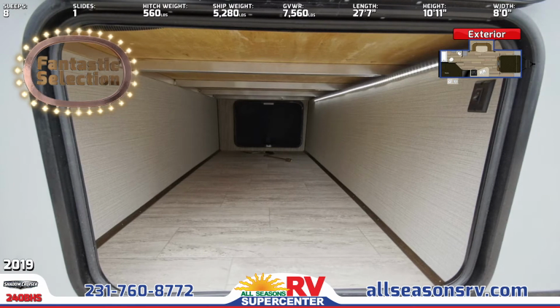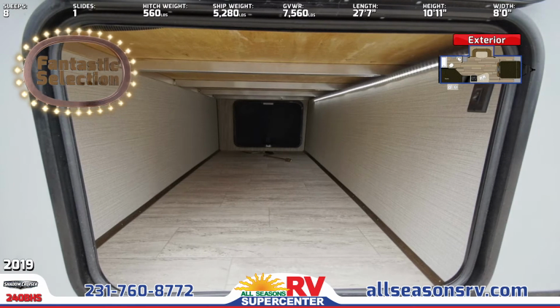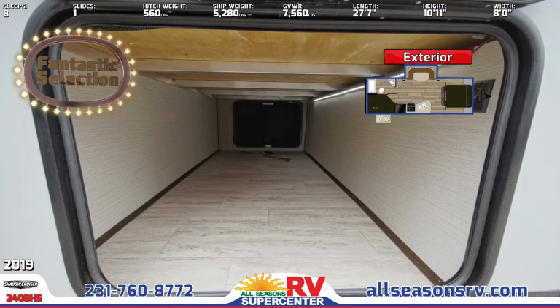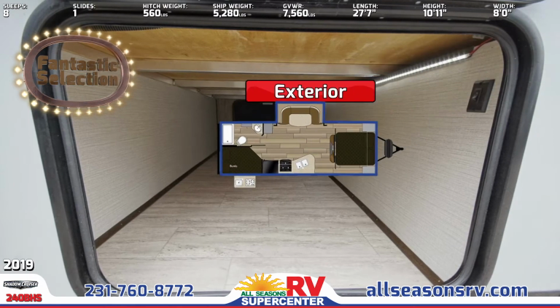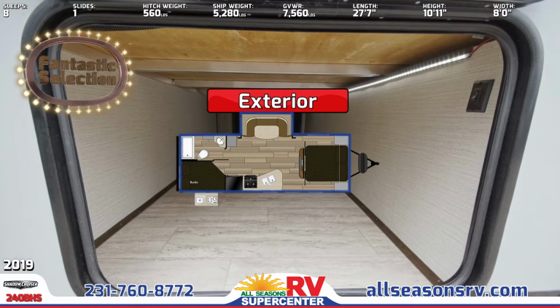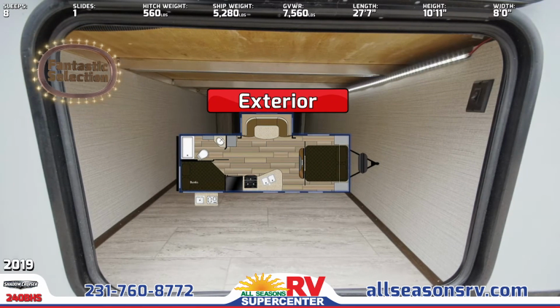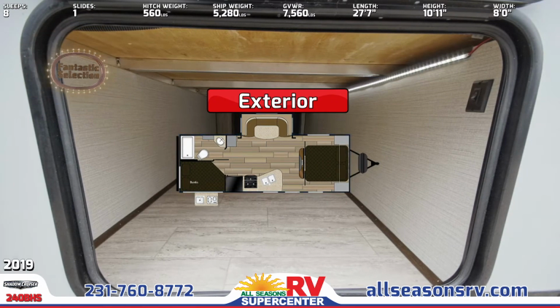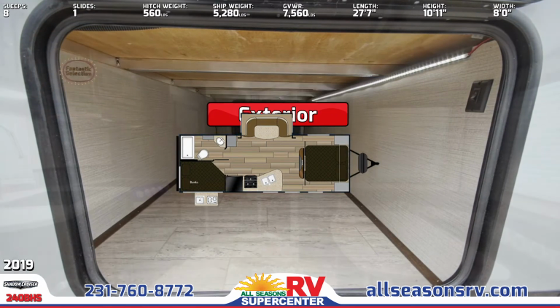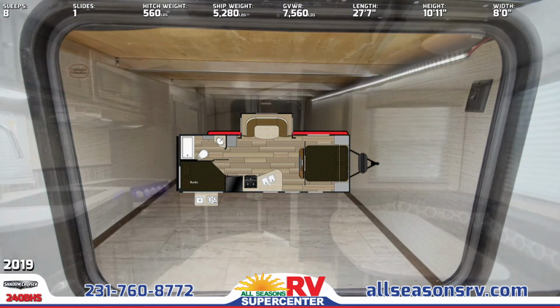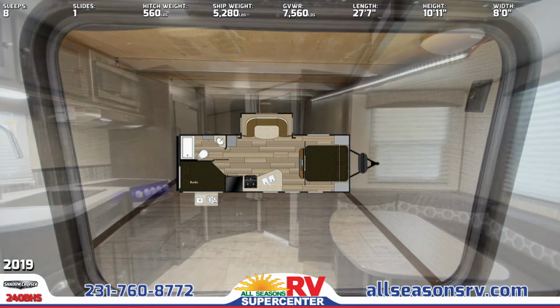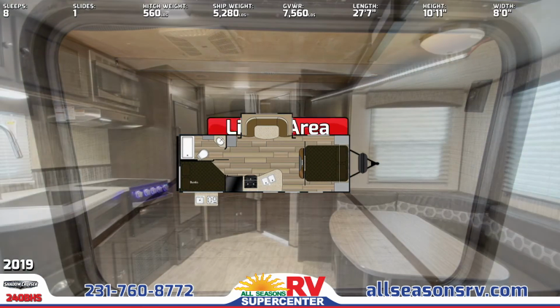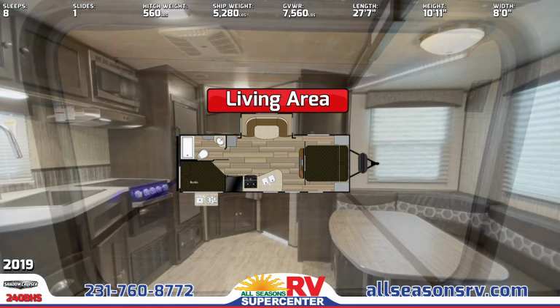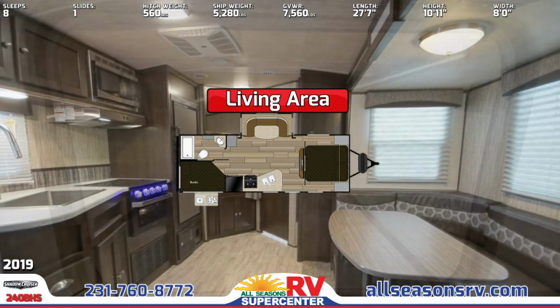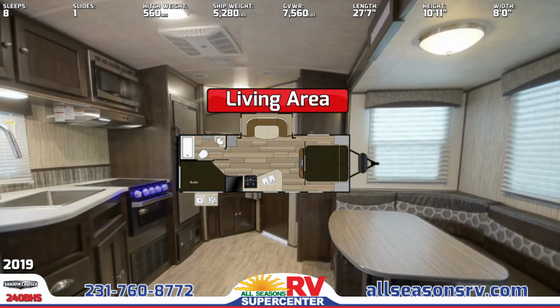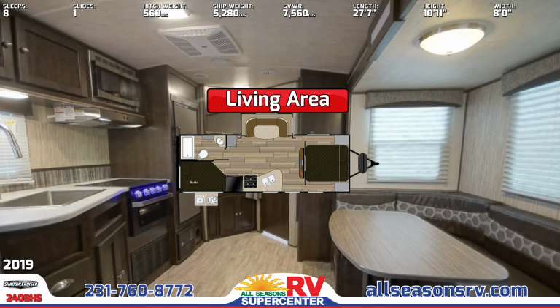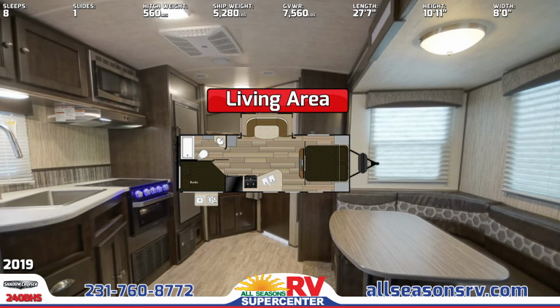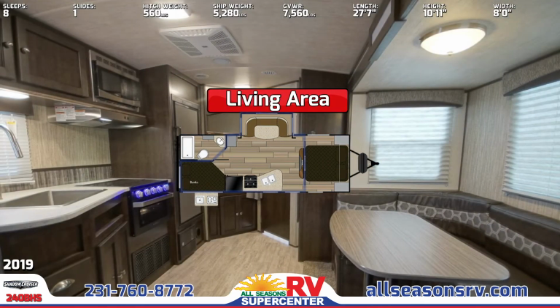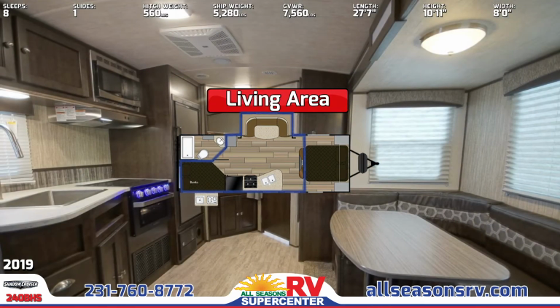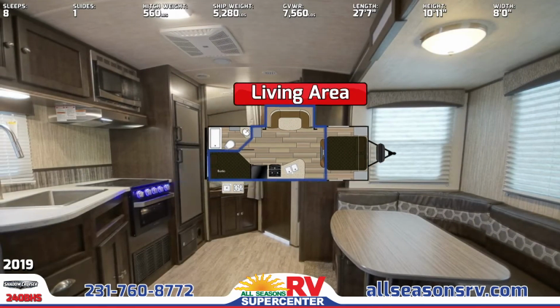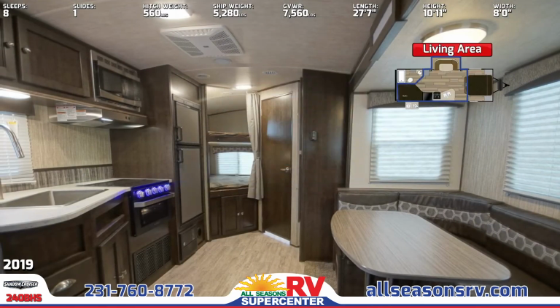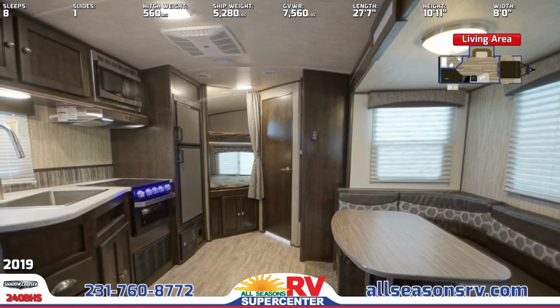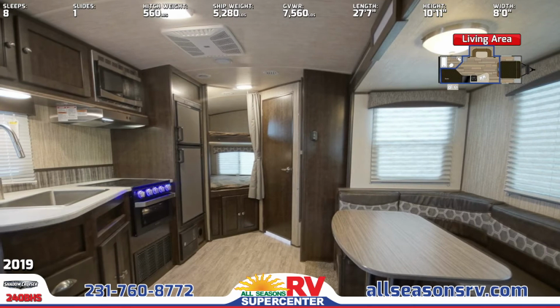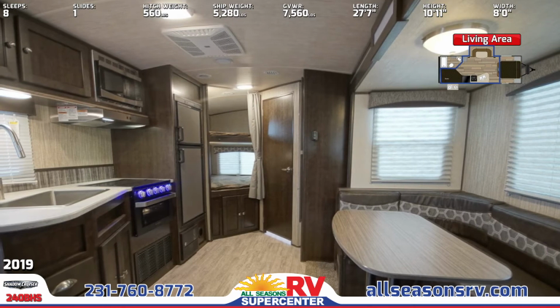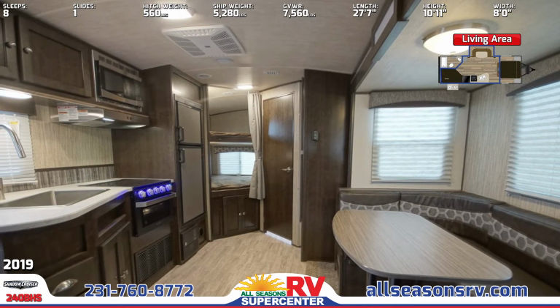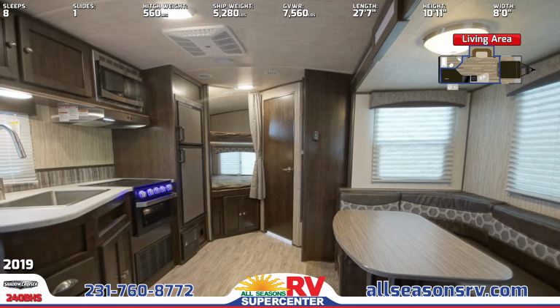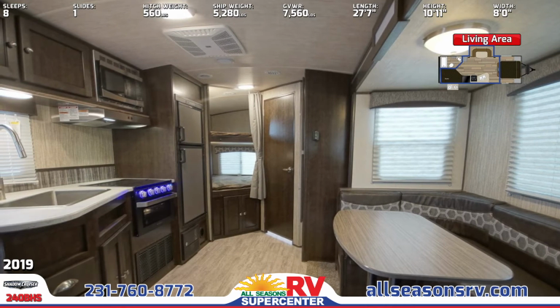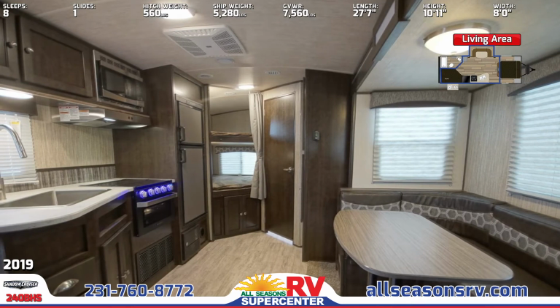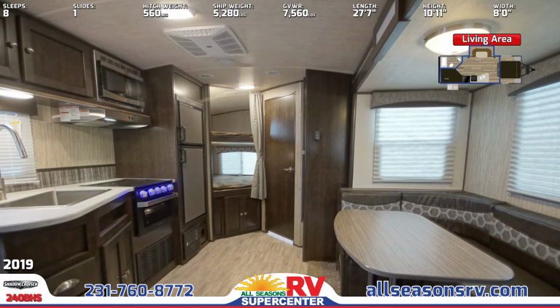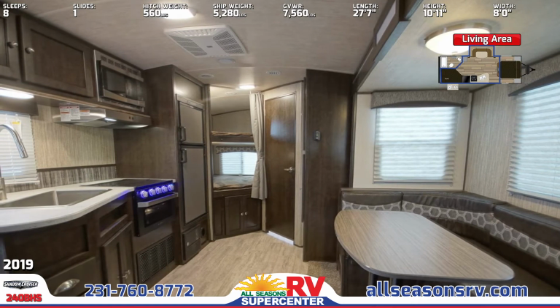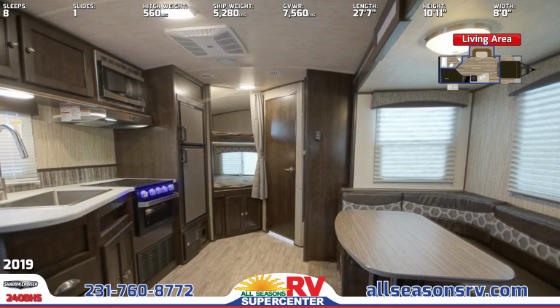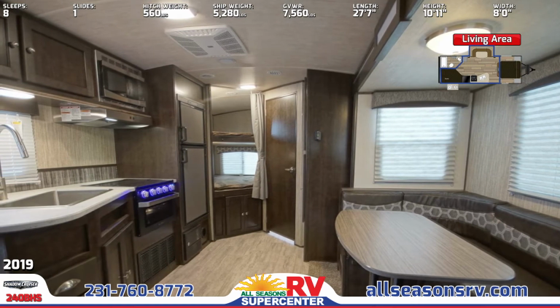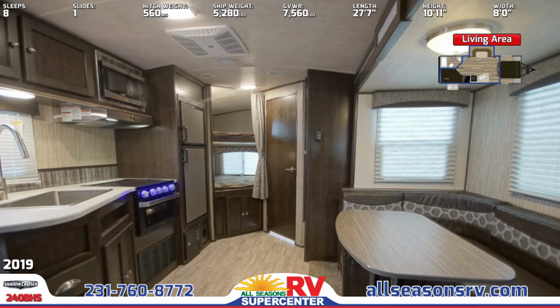Step inside the kitchen to find the double-door refrigerator. The kitchen also features a microwave, an oven with cooktop, and a sink with a high-rise faucet.